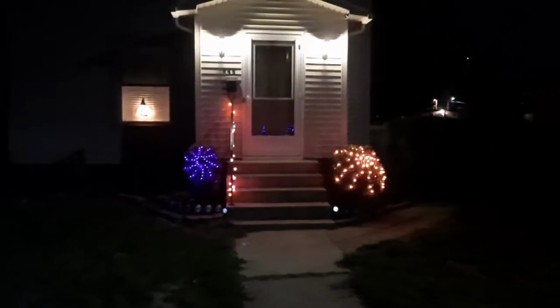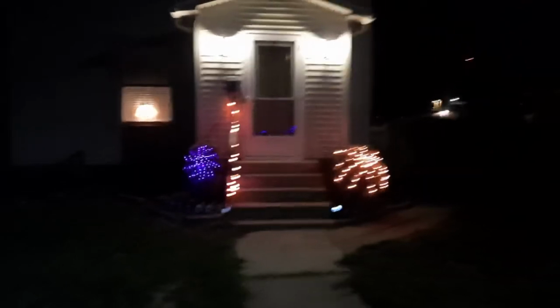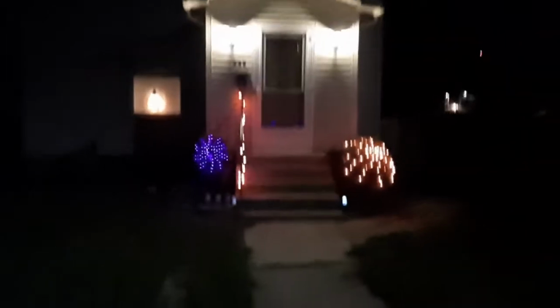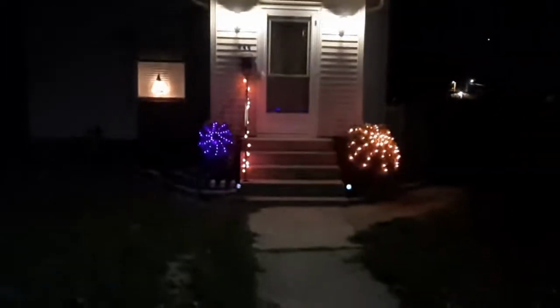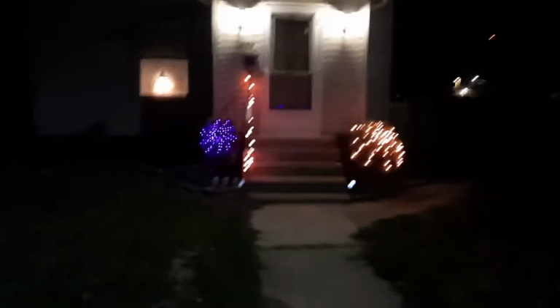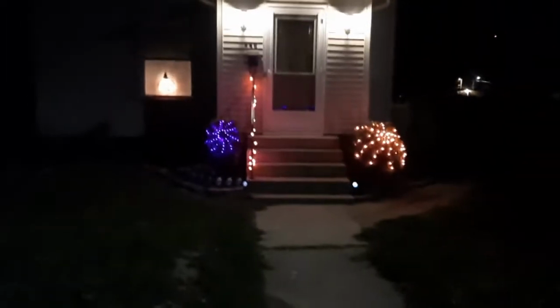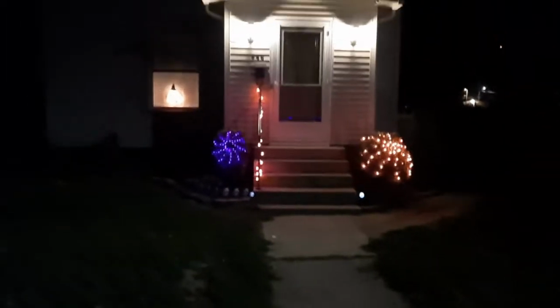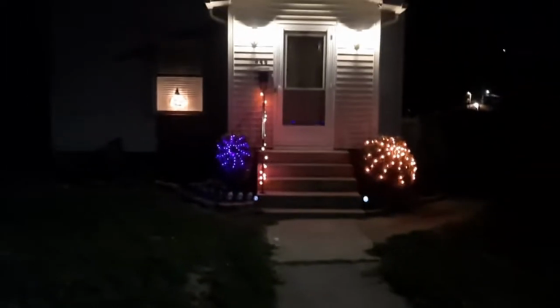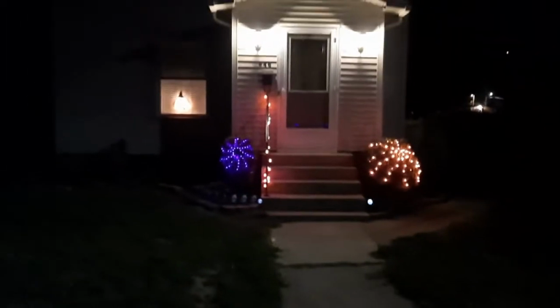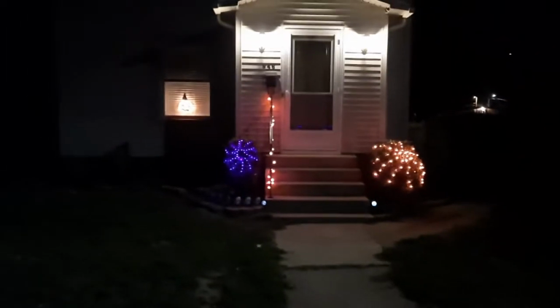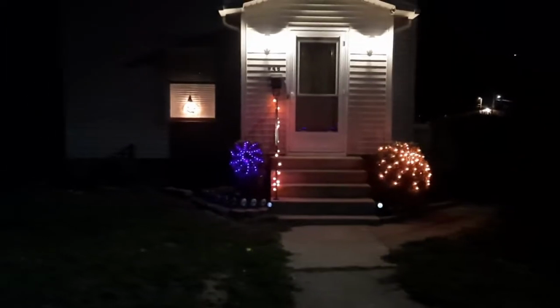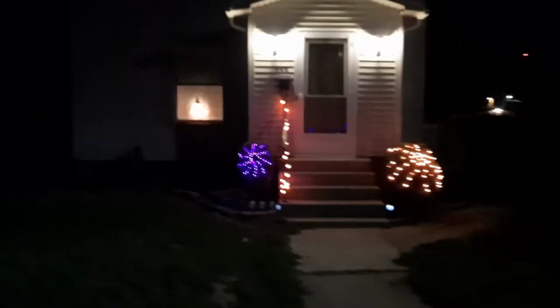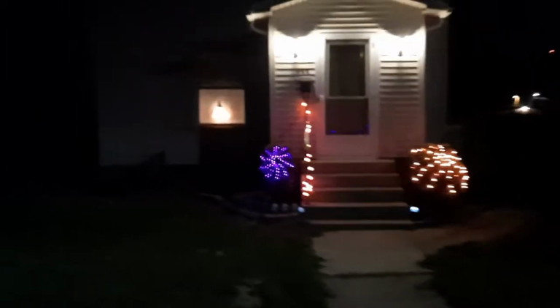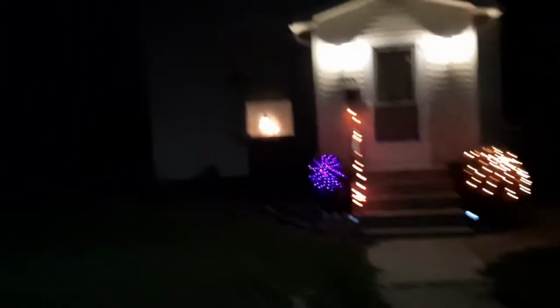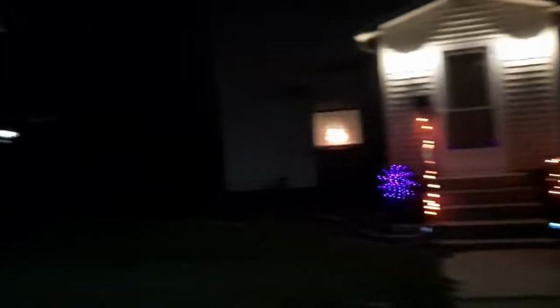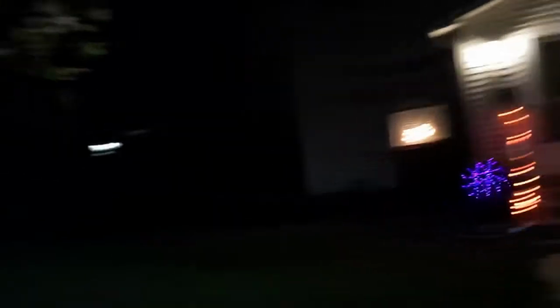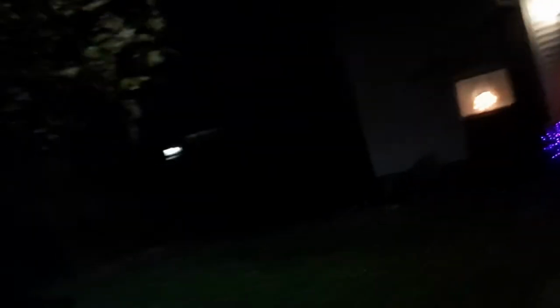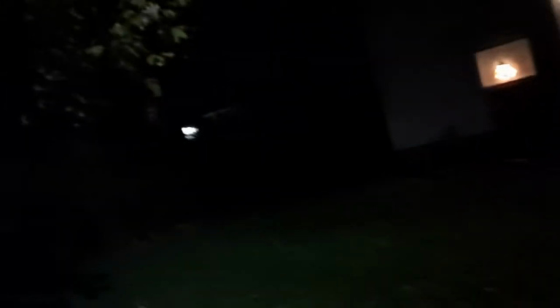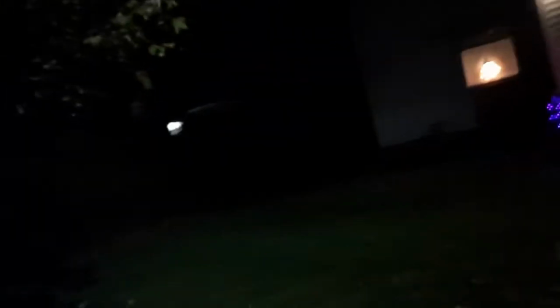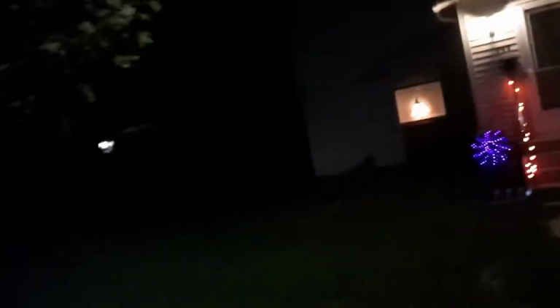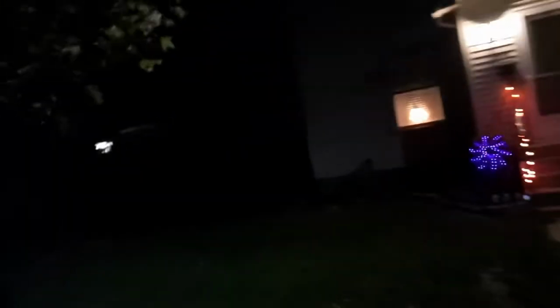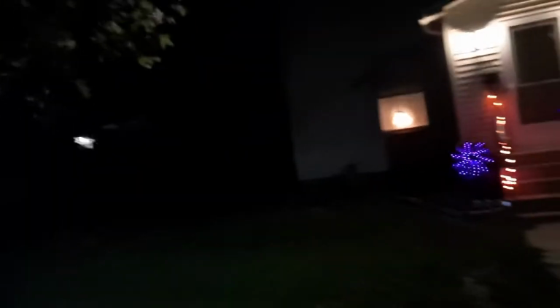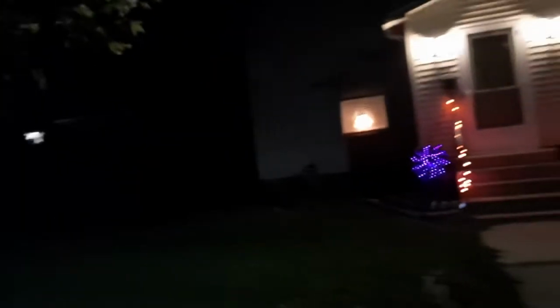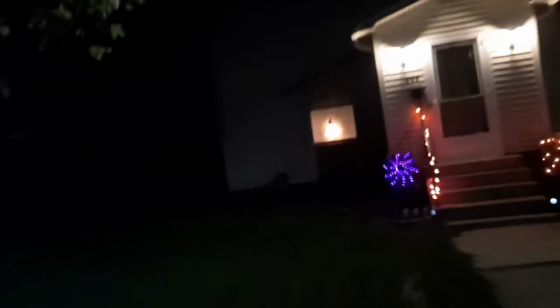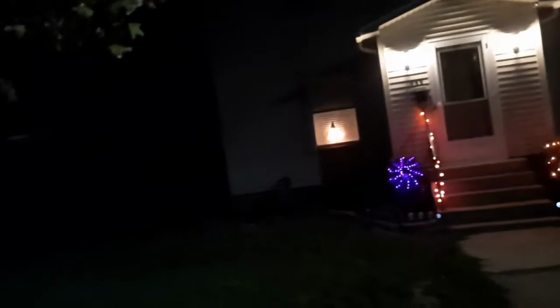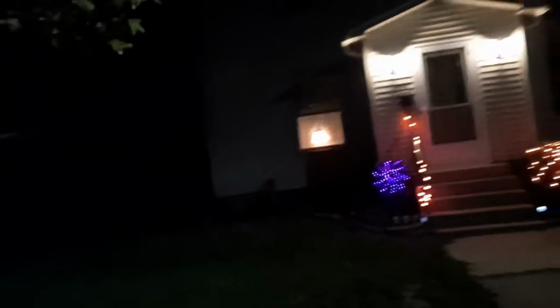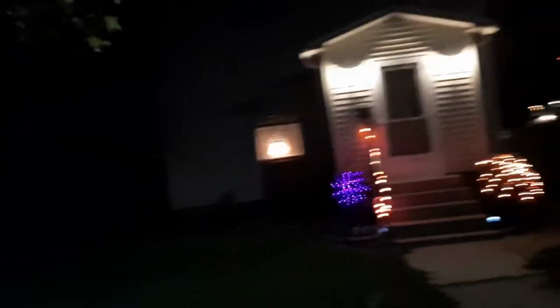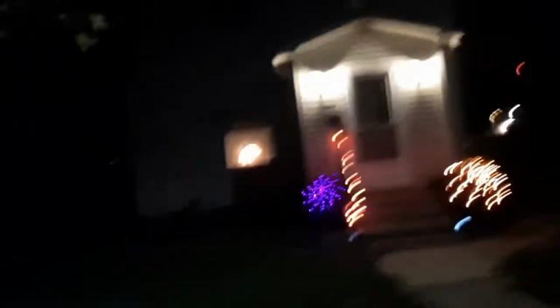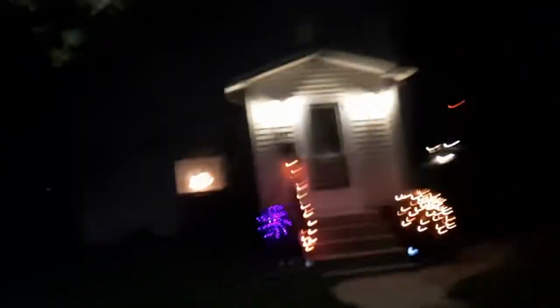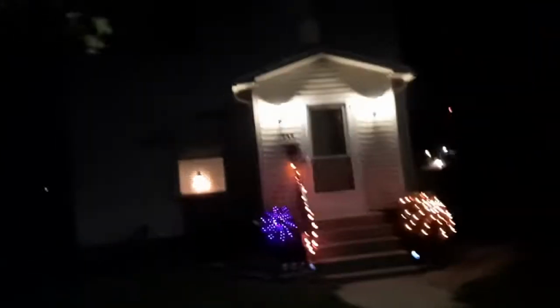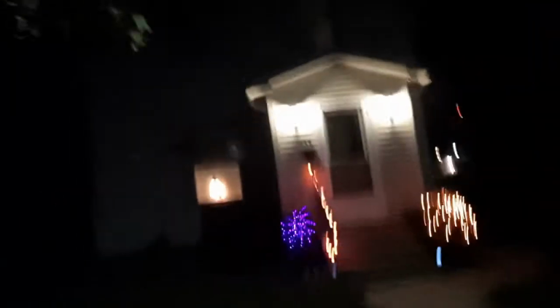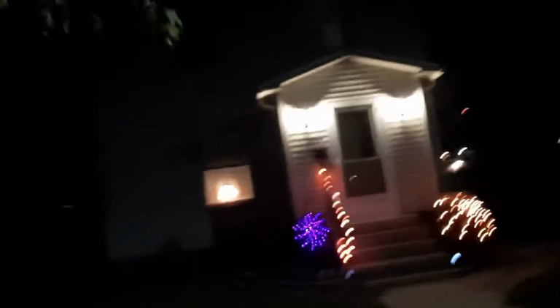Hello, hello everybody. It's Eric Friesen. I'm doing the Halloween lights 2021. It's been completed.